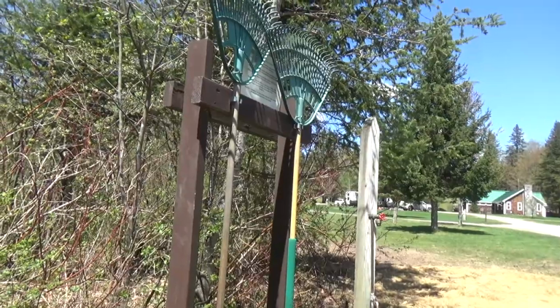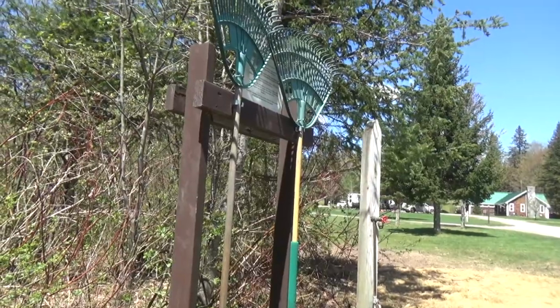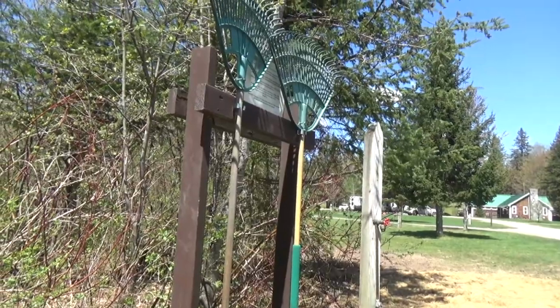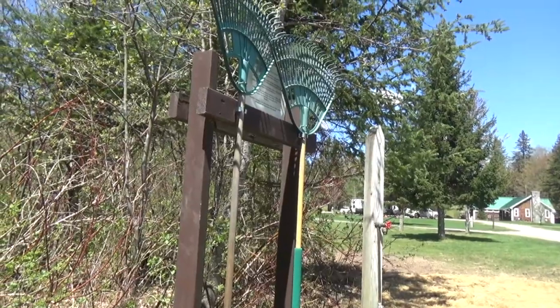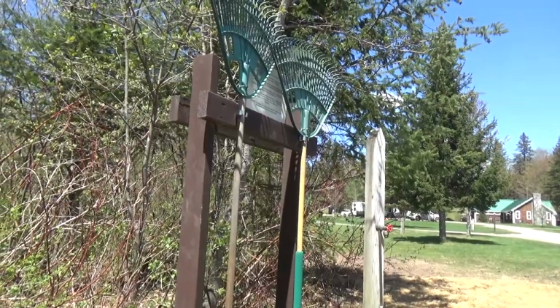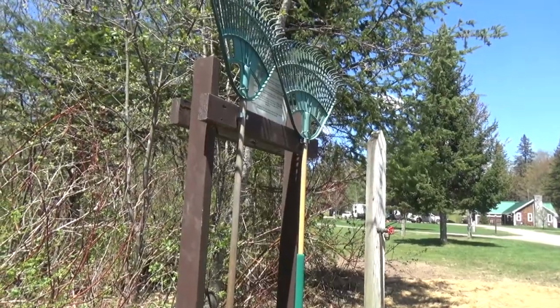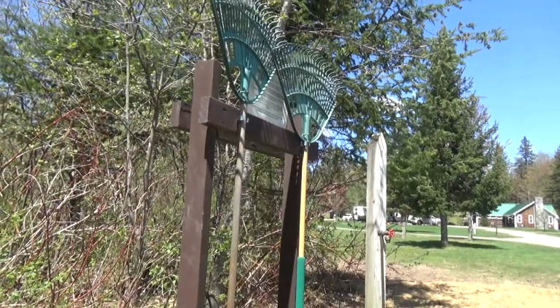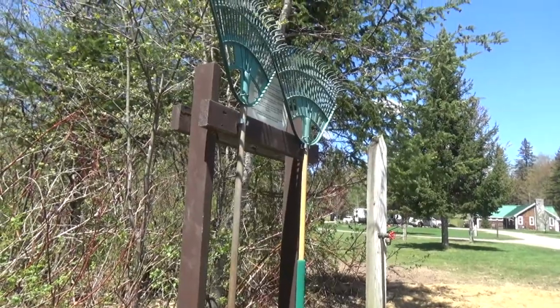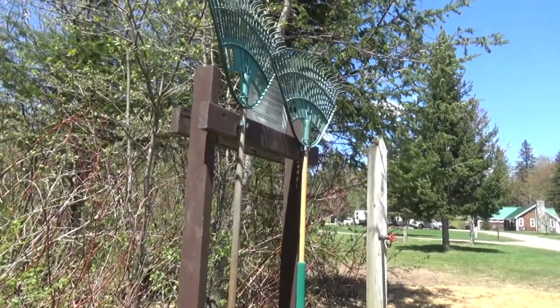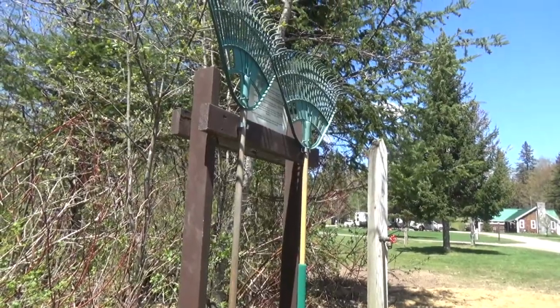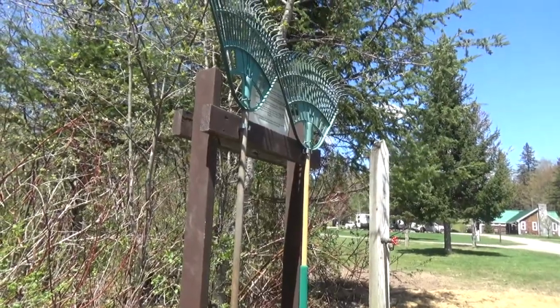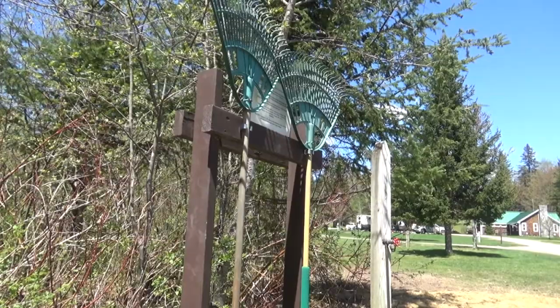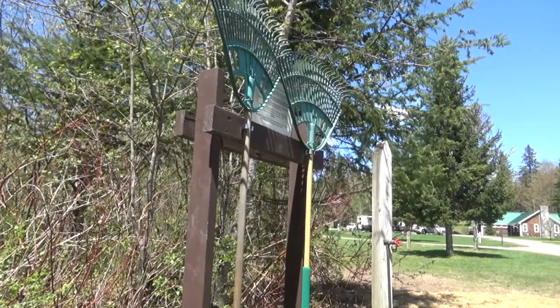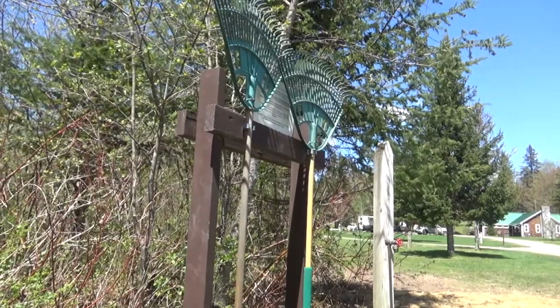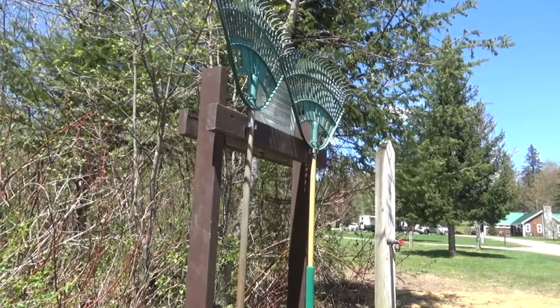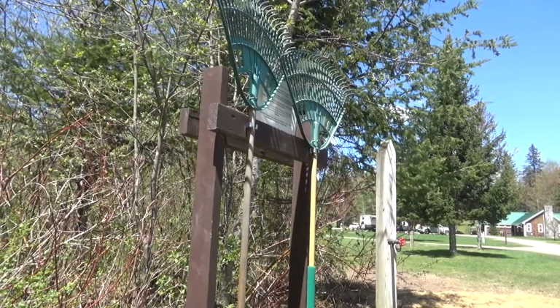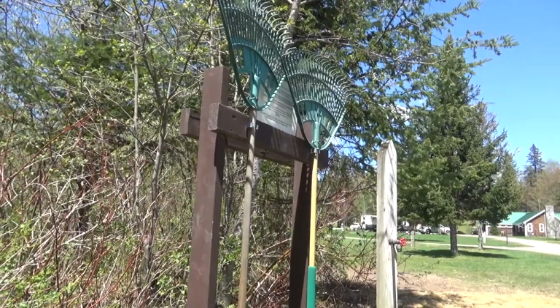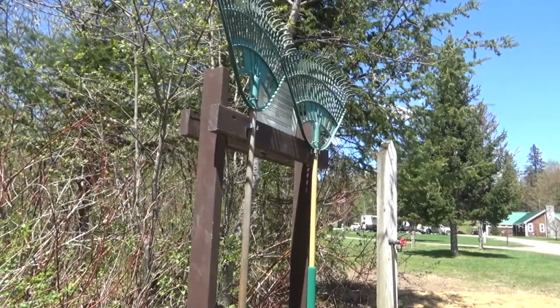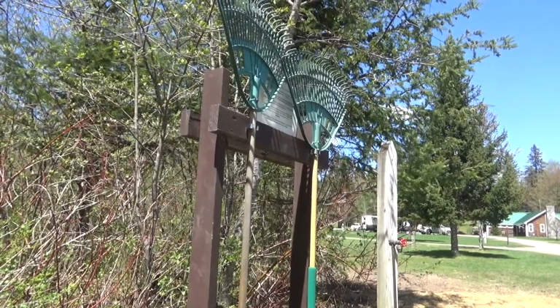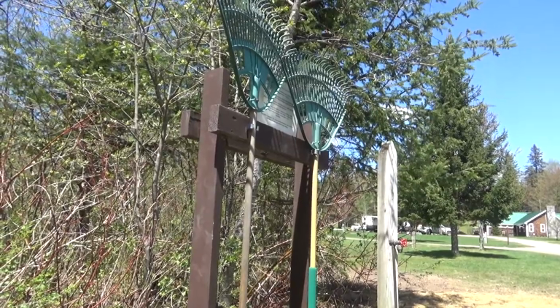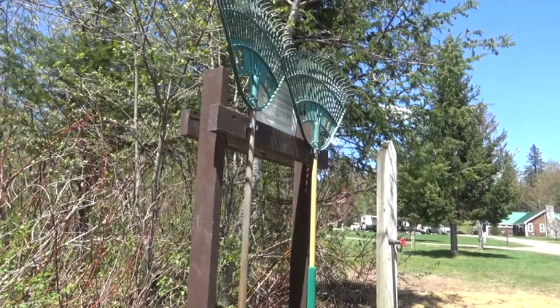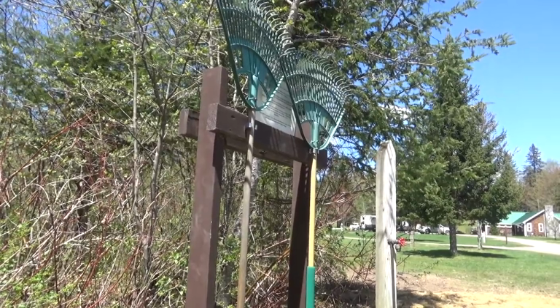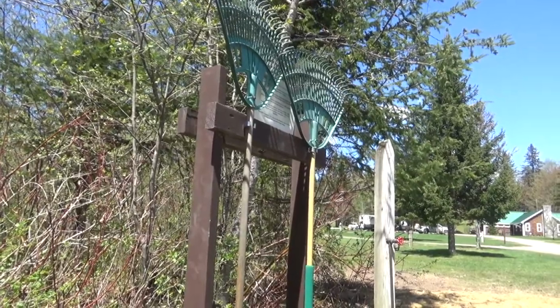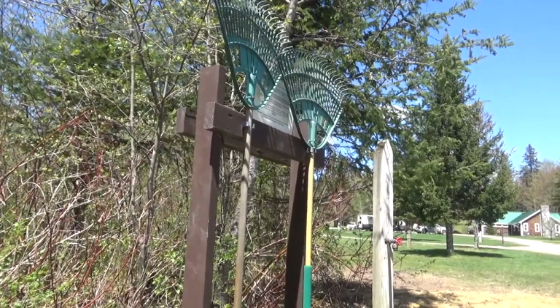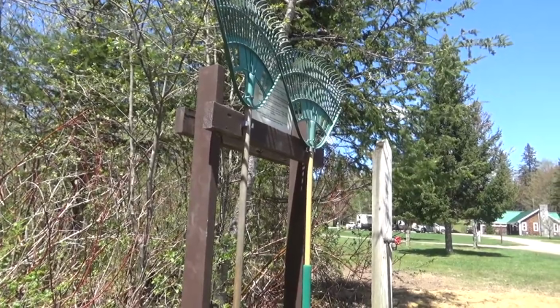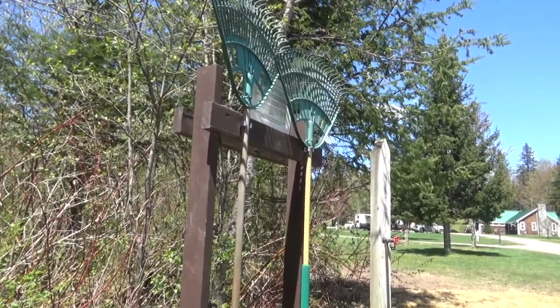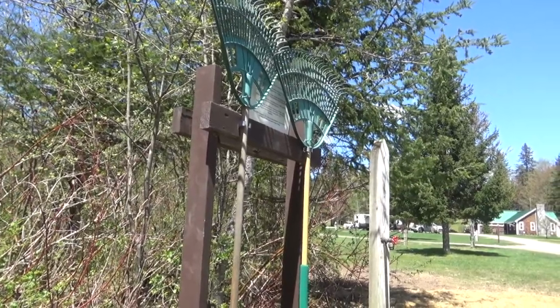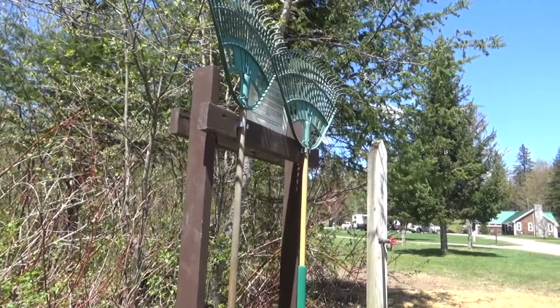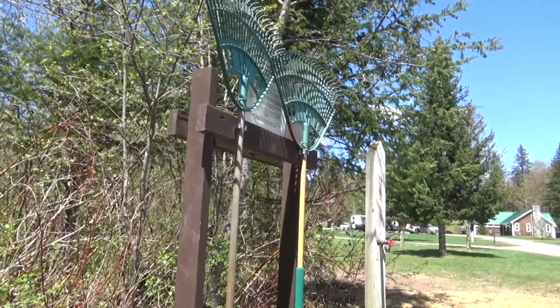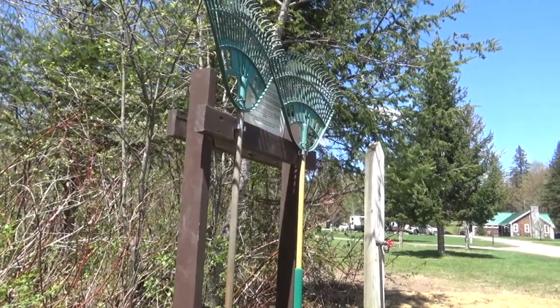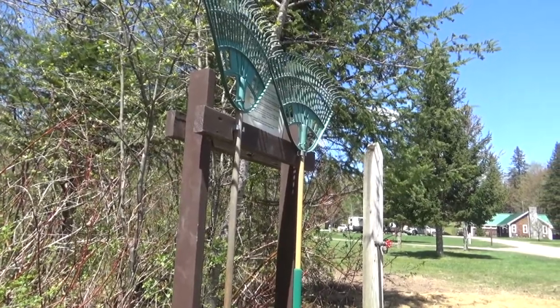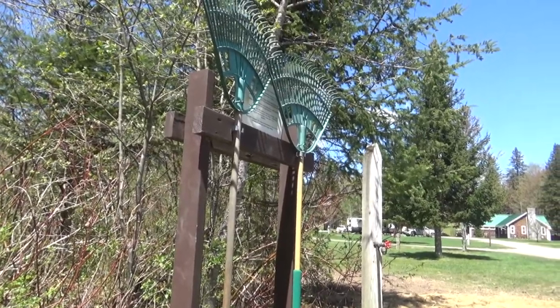They have a rake station here. You can take one of these rakes and use it to clean up your campsite.